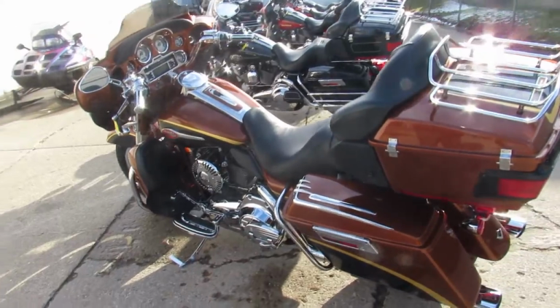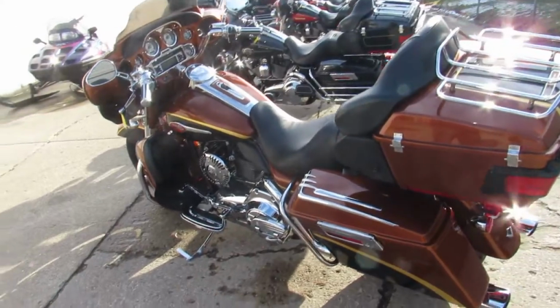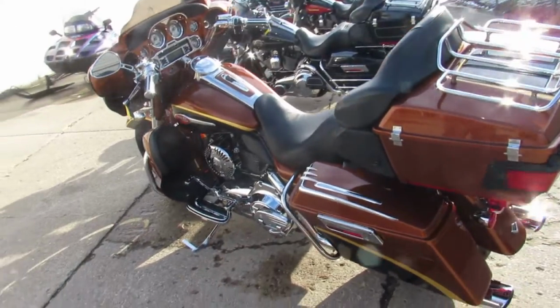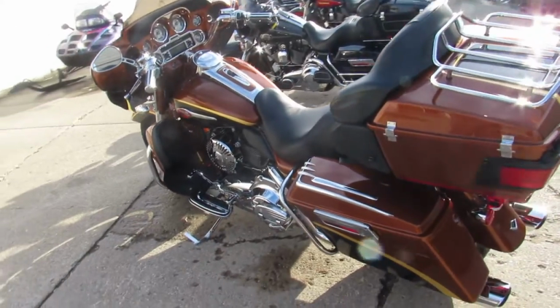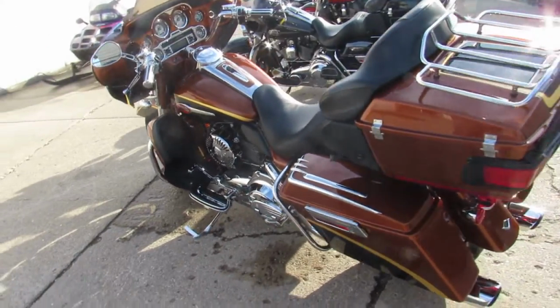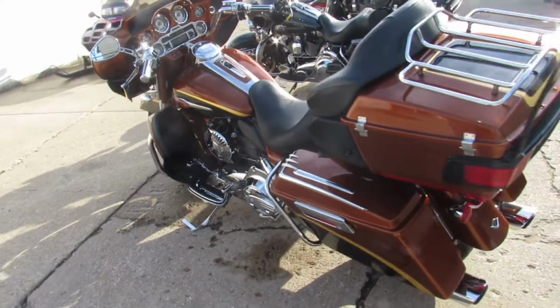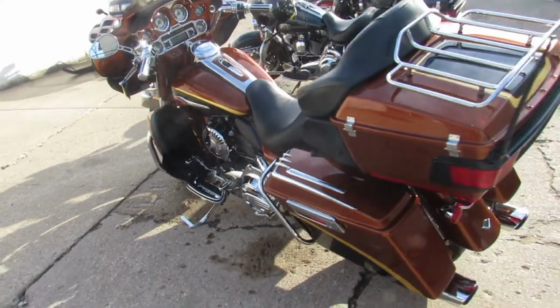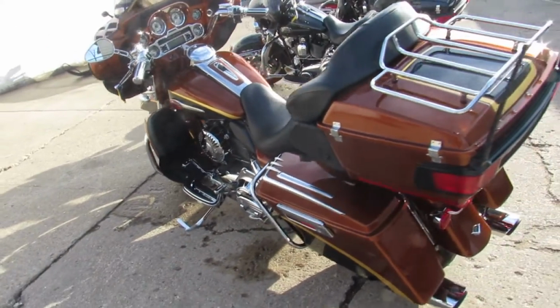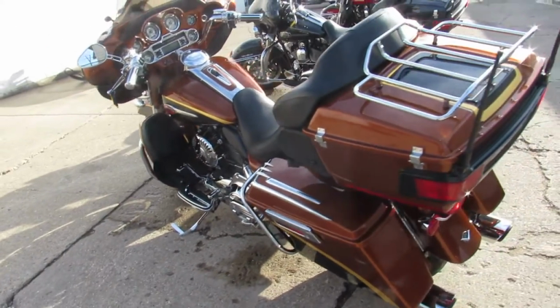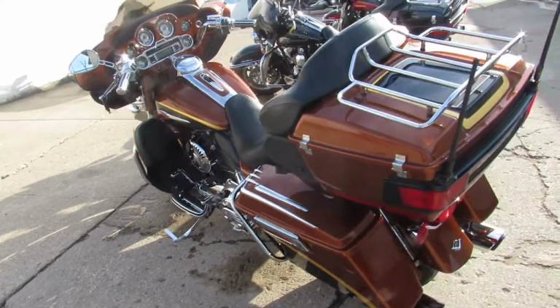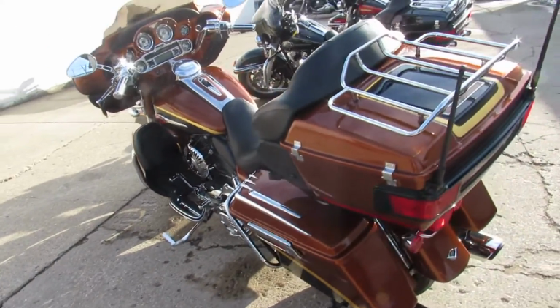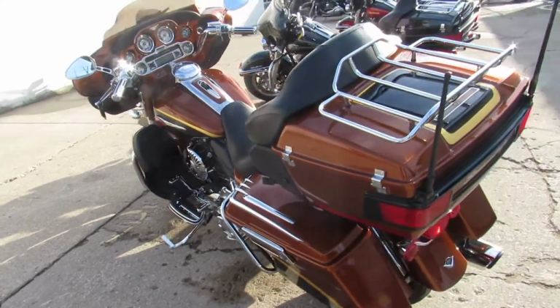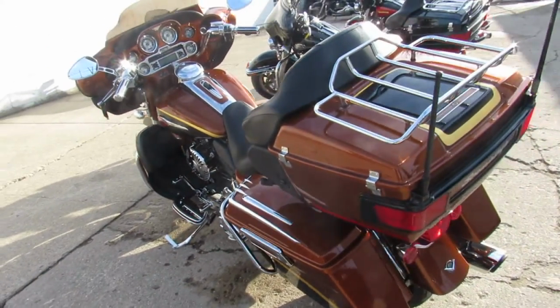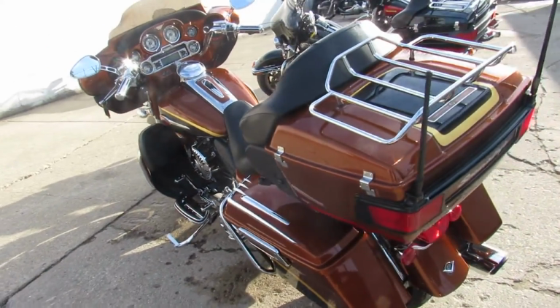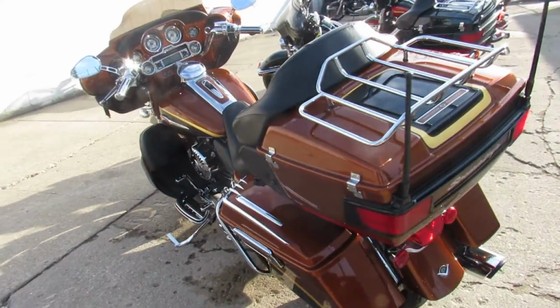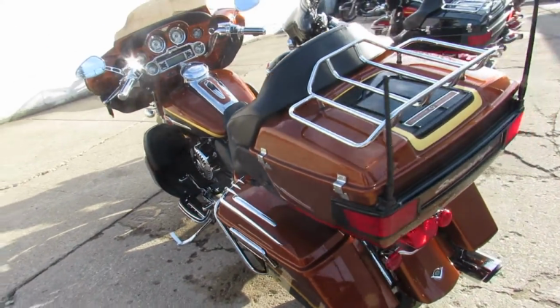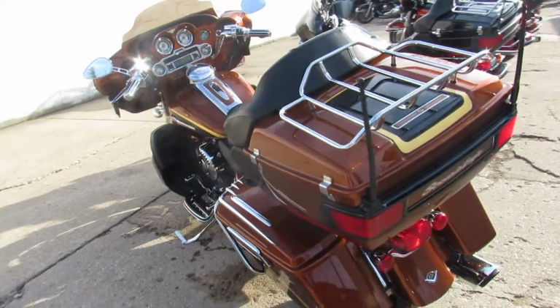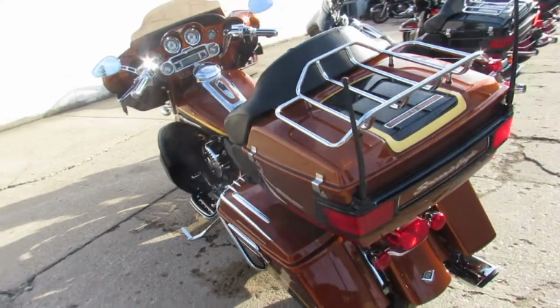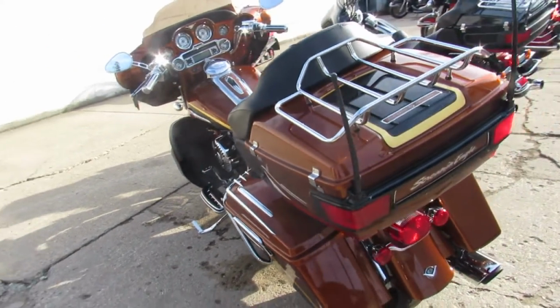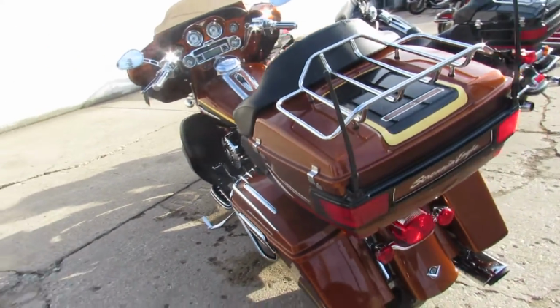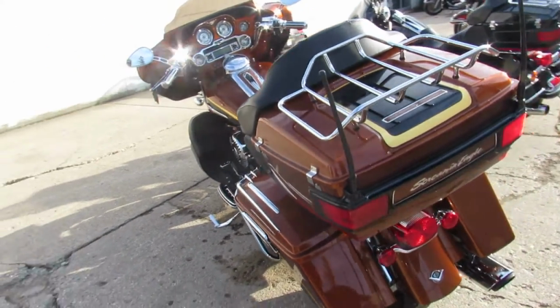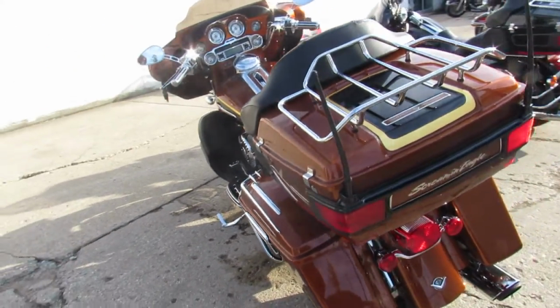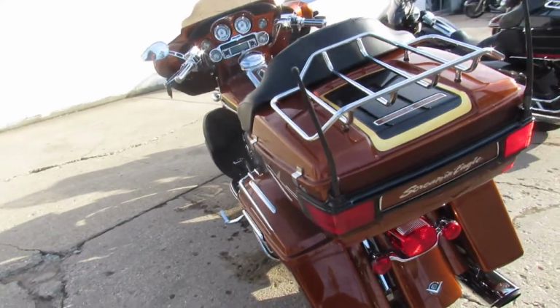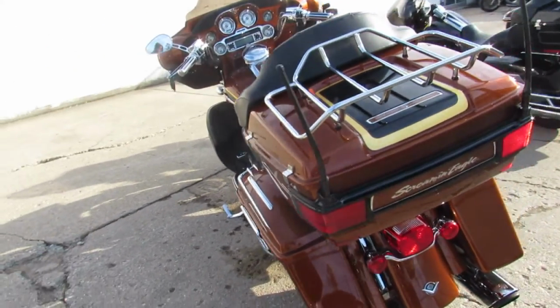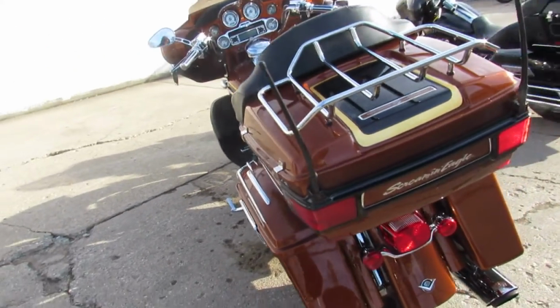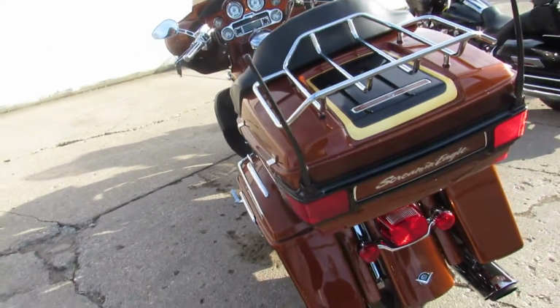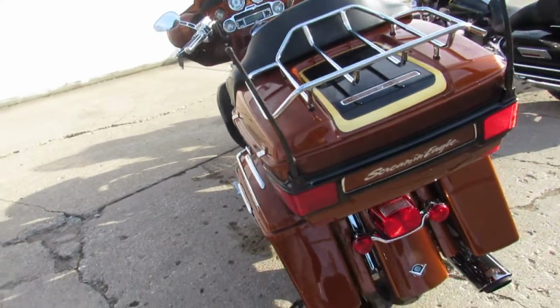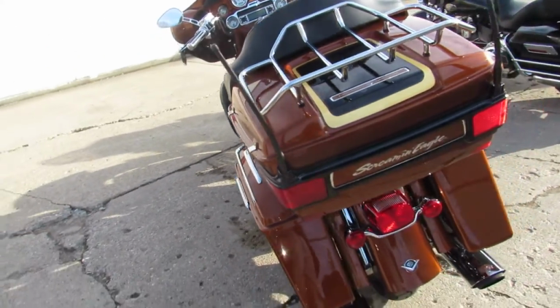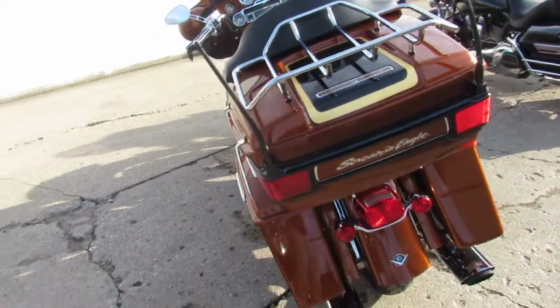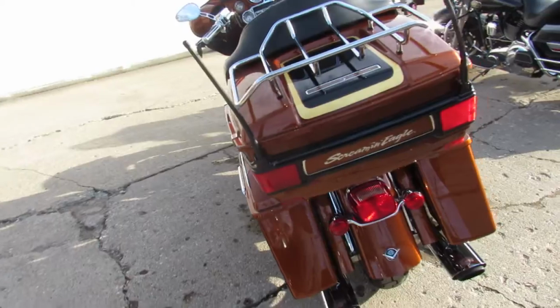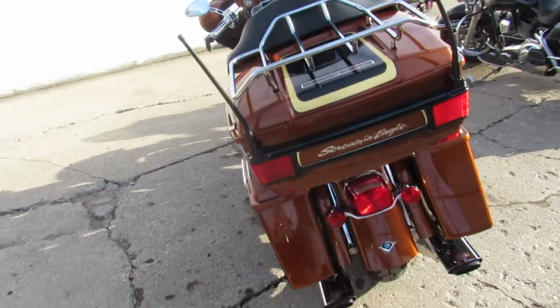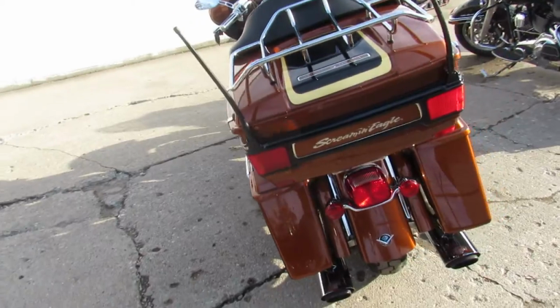105th anniversary here, guys. All kinds of extras and goodies, and that 110 motor.